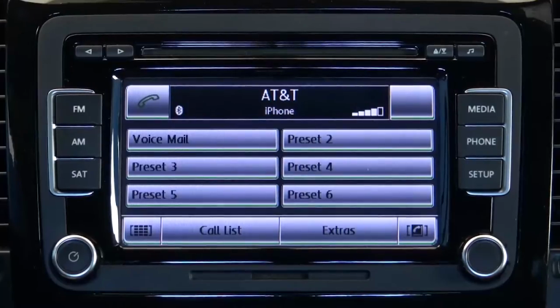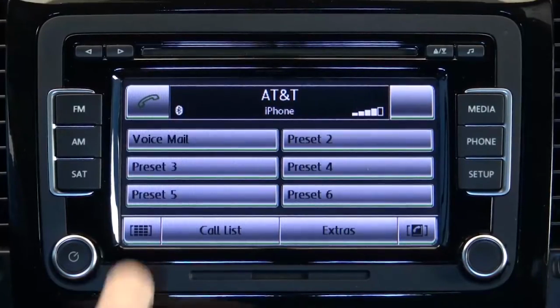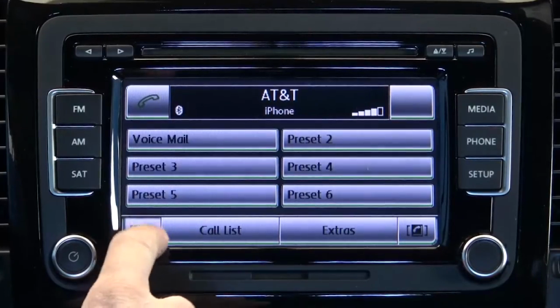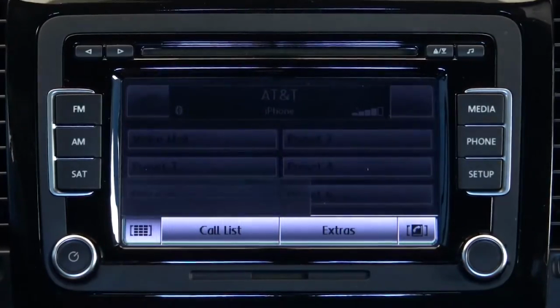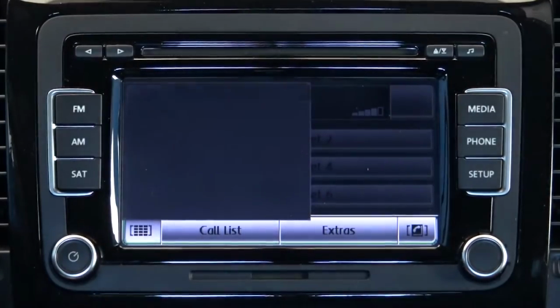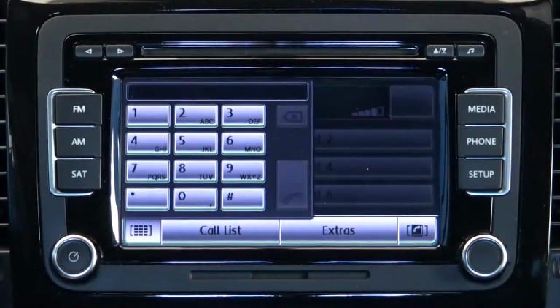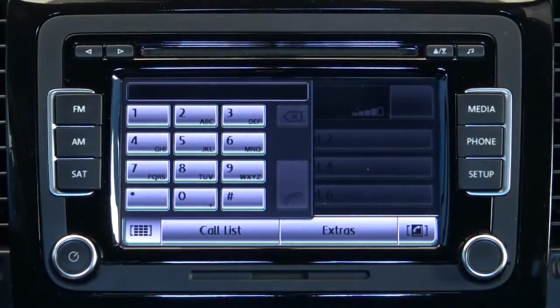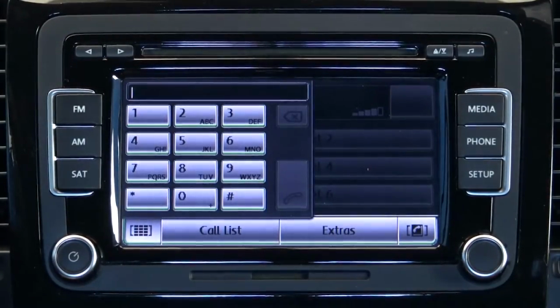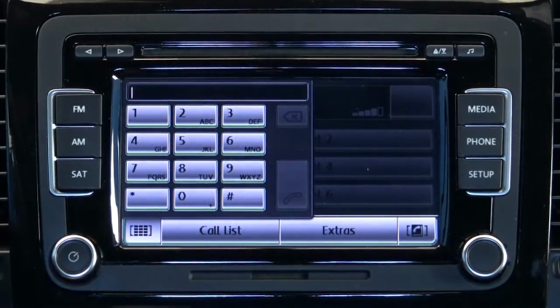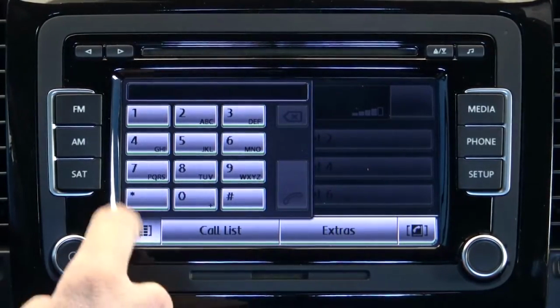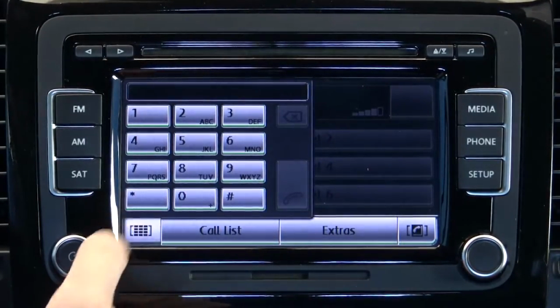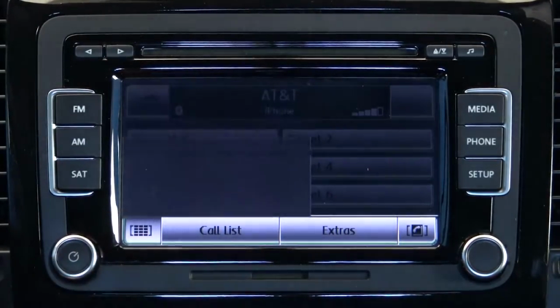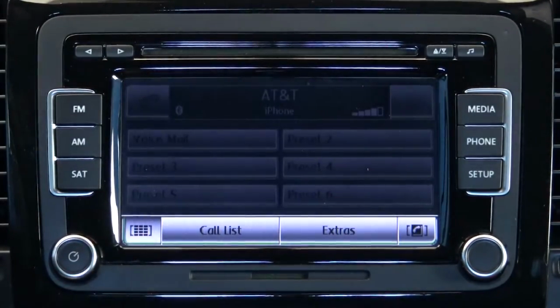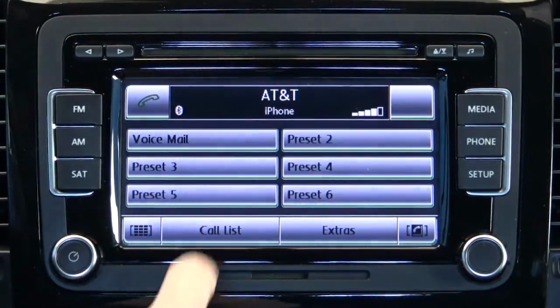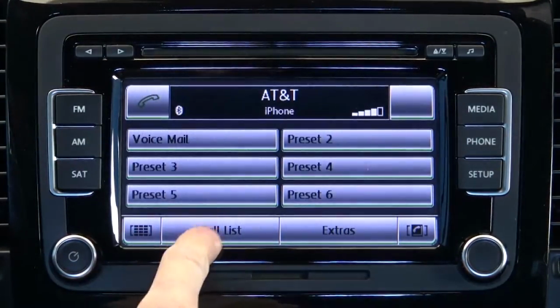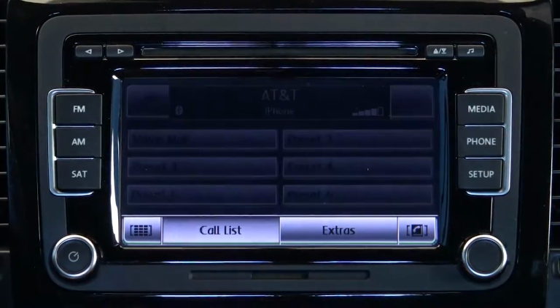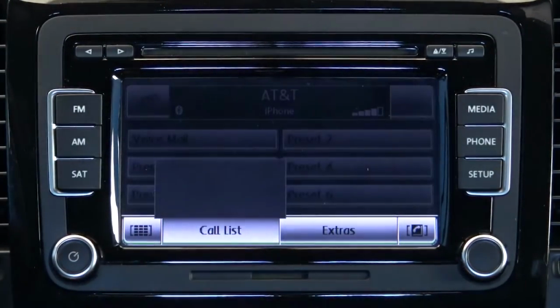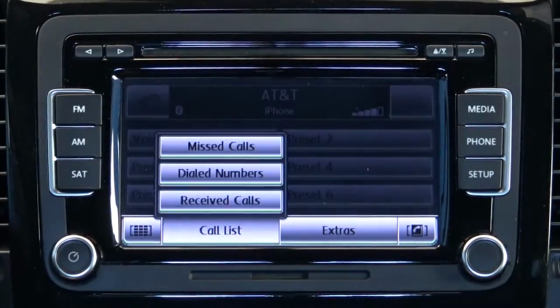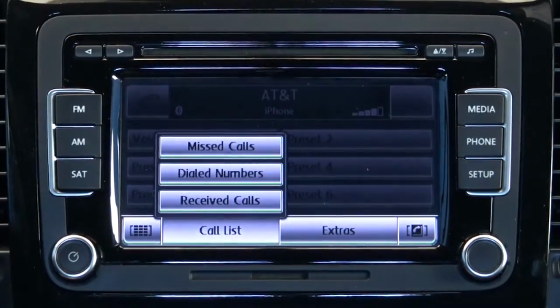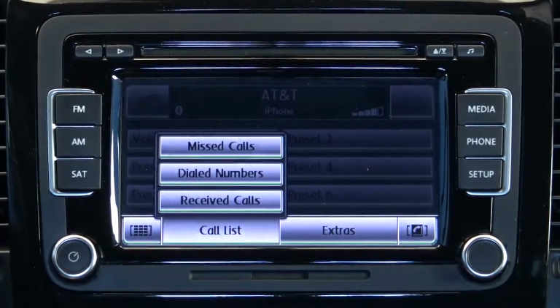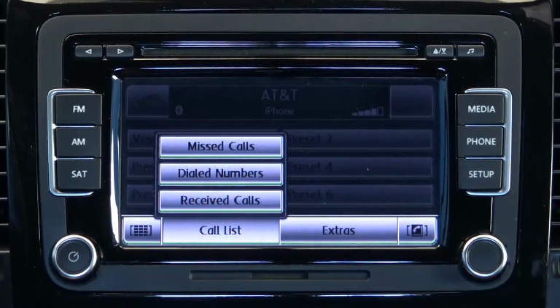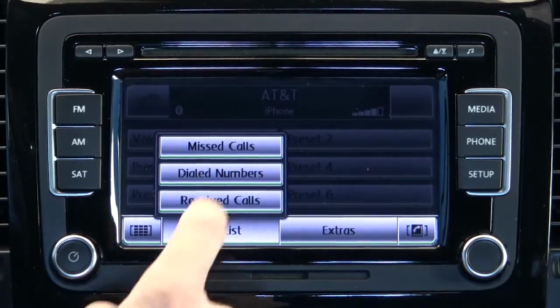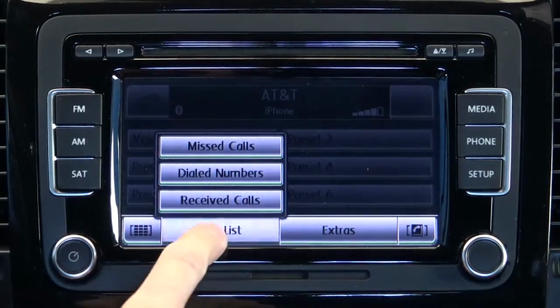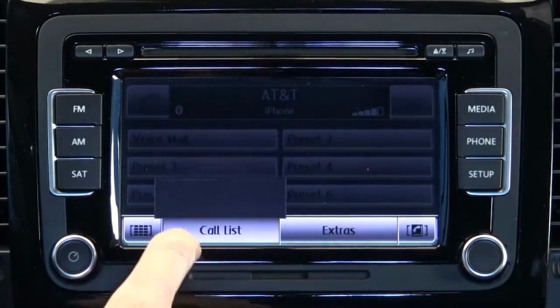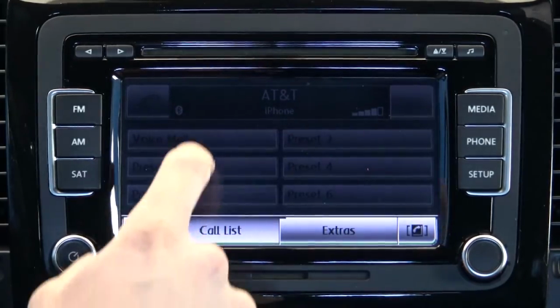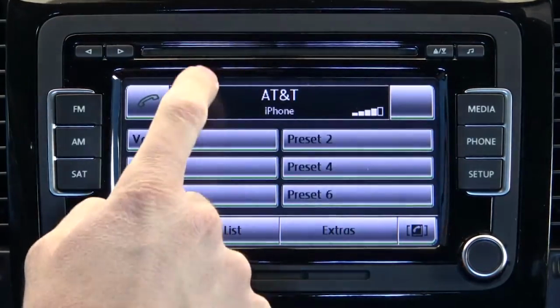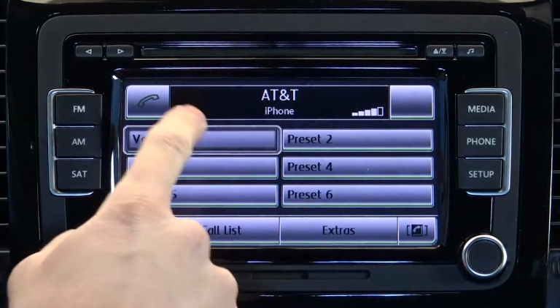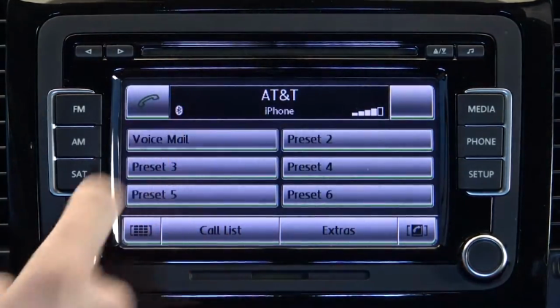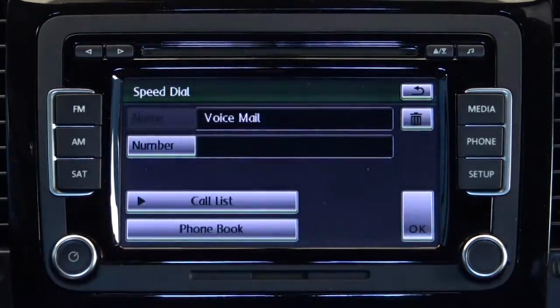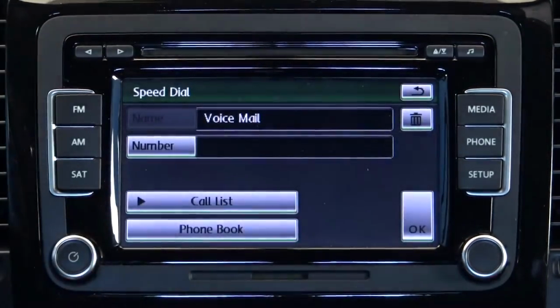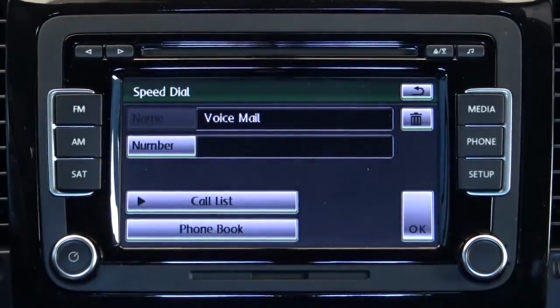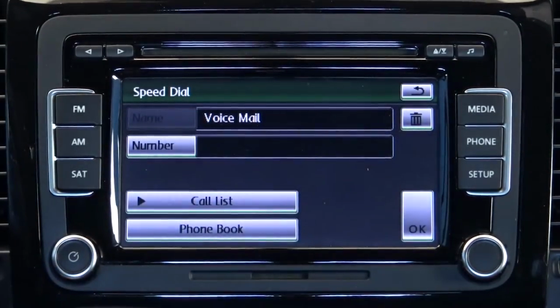Once the devices are paired, you can use the console menu to dial any number, access your voicemail, view your call lists, or view your contacts.